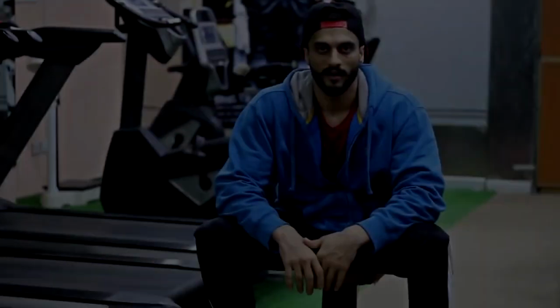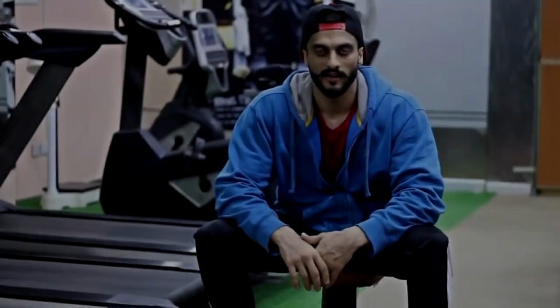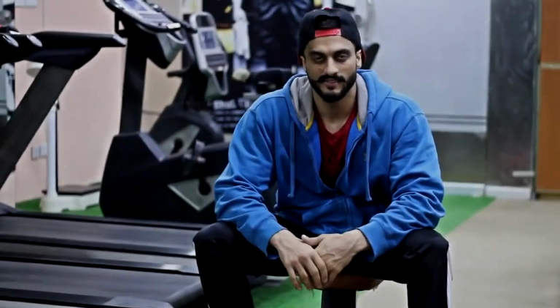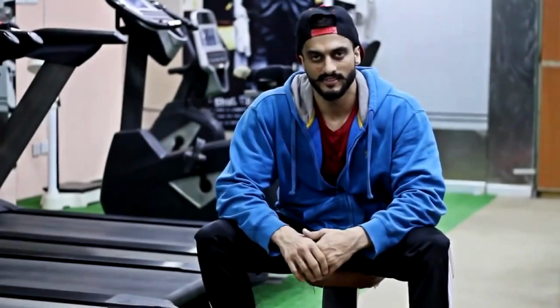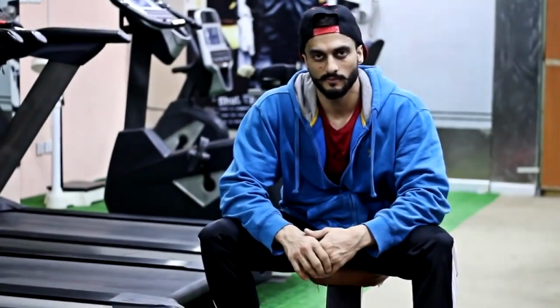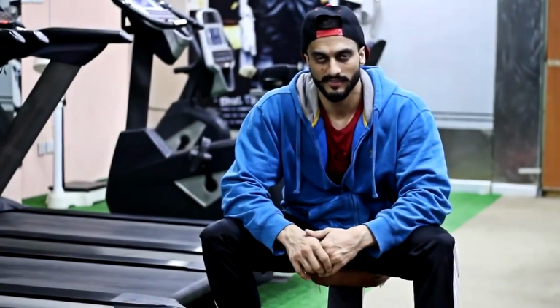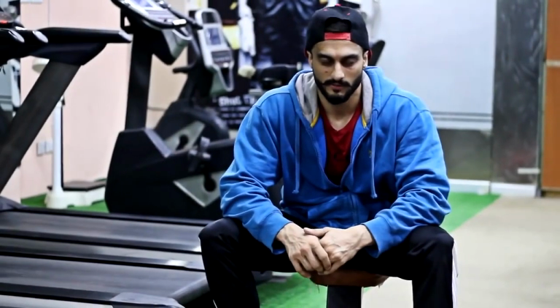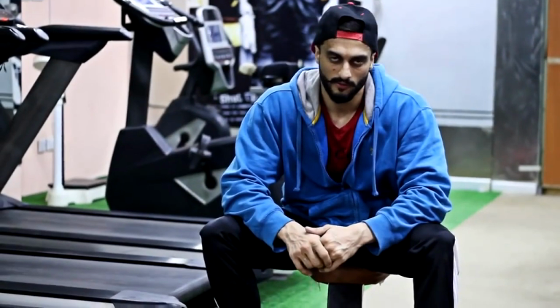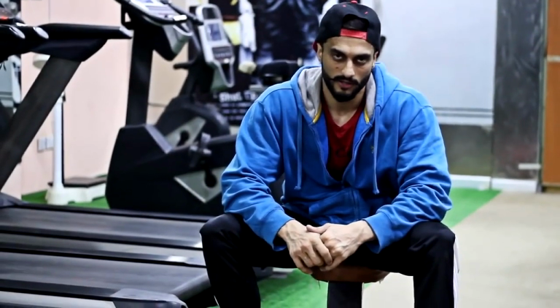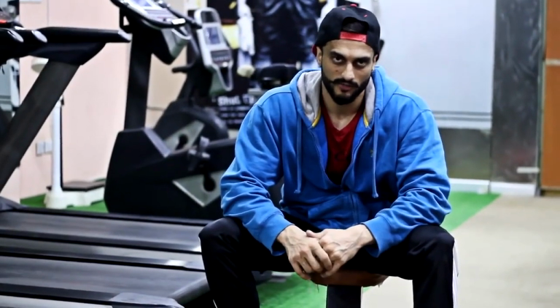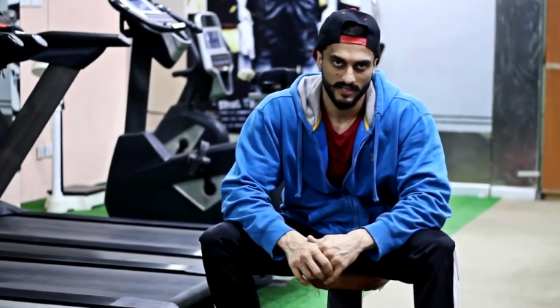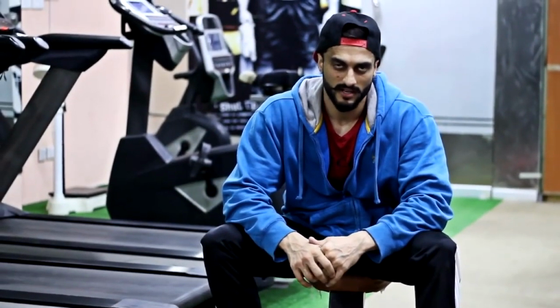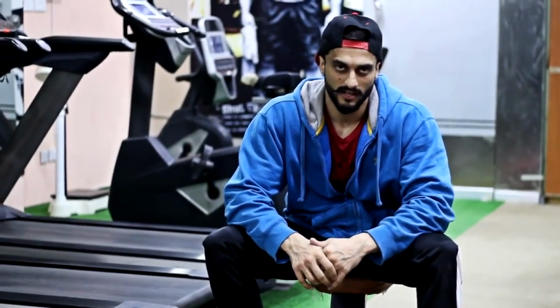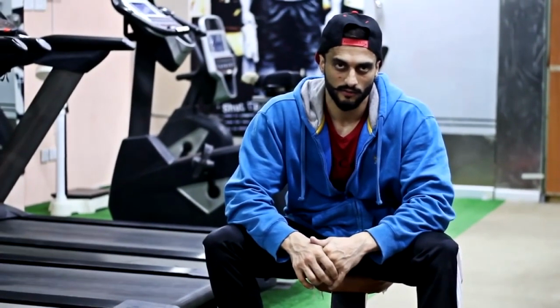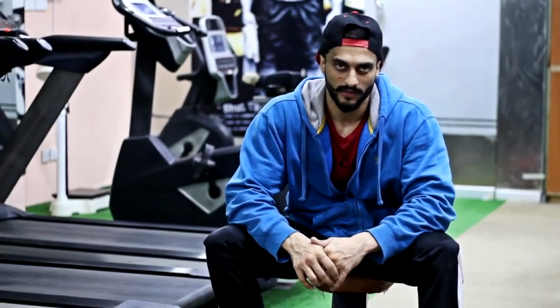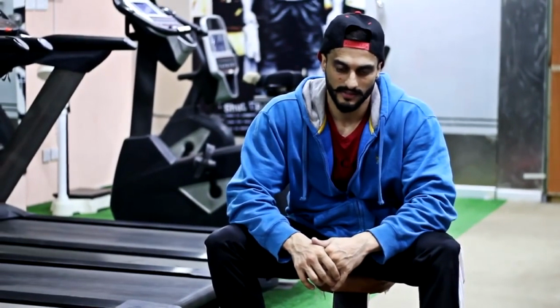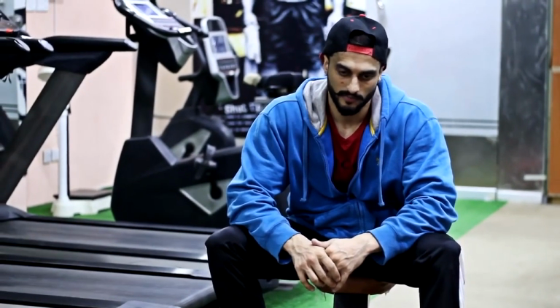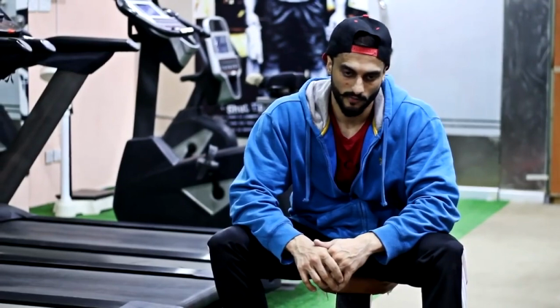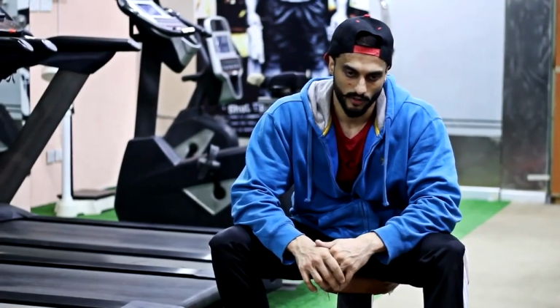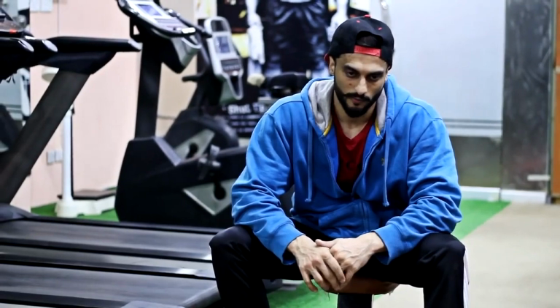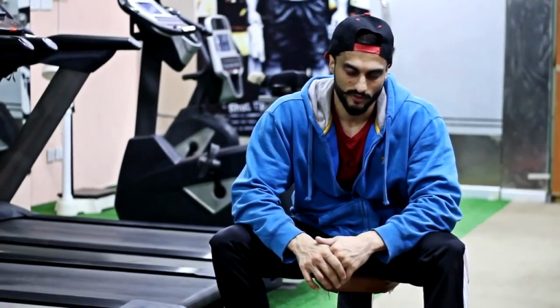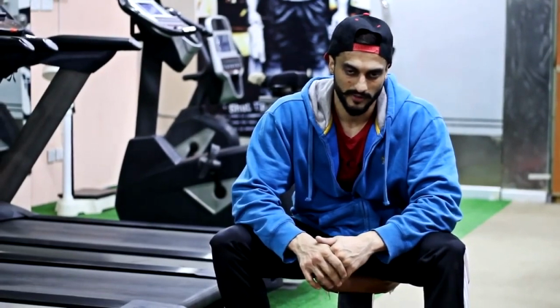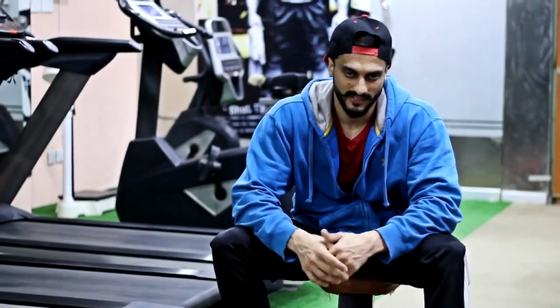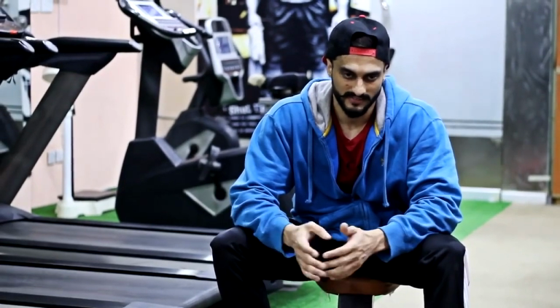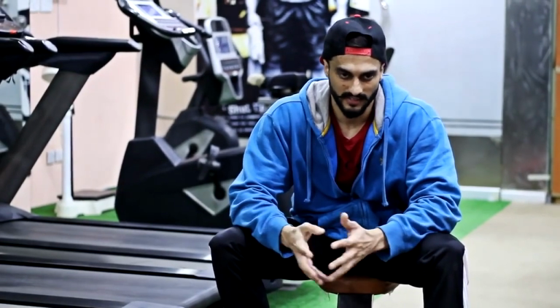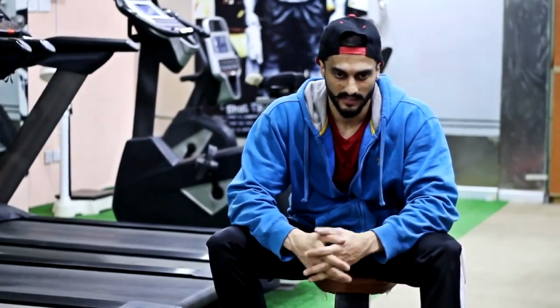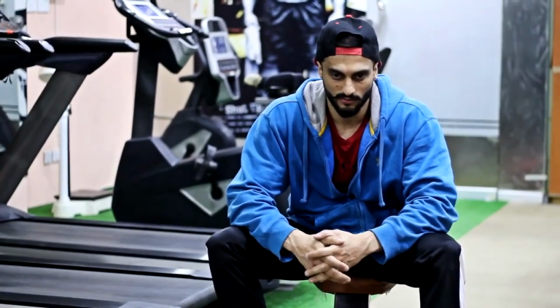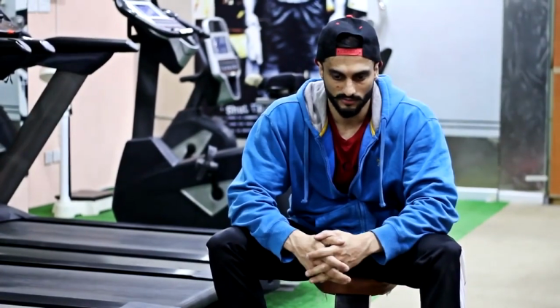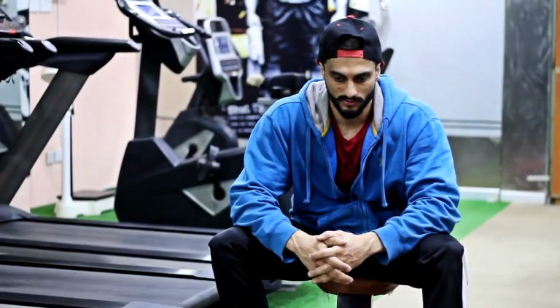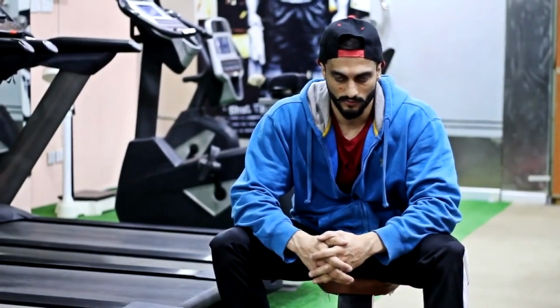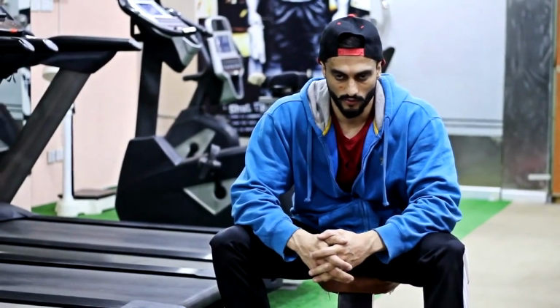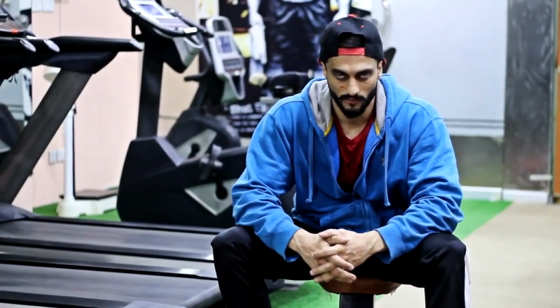Hi guys, today we are going to work out and we will explain the exercises.